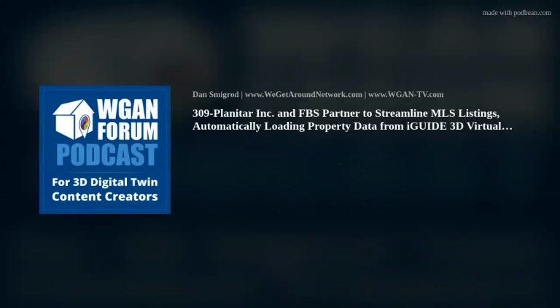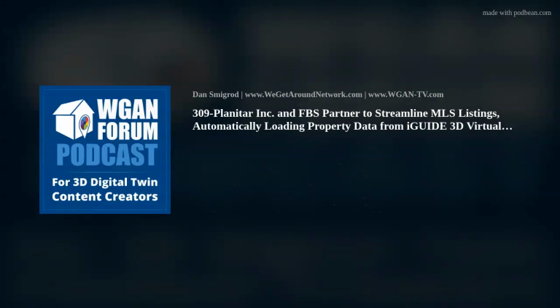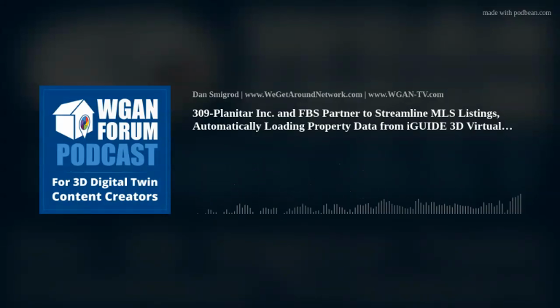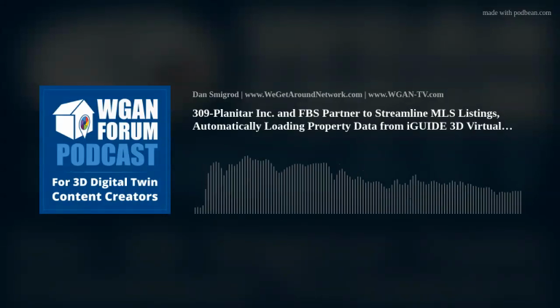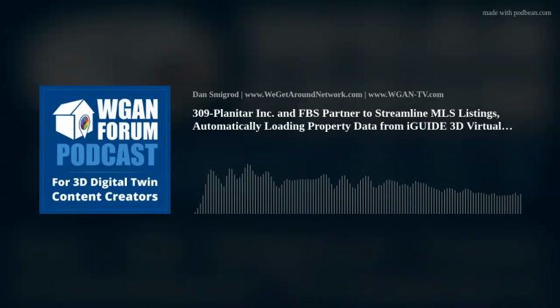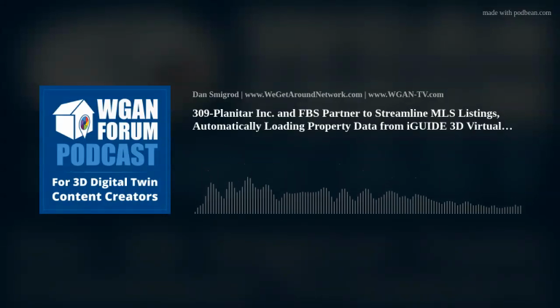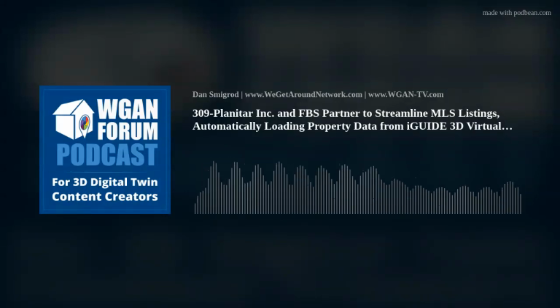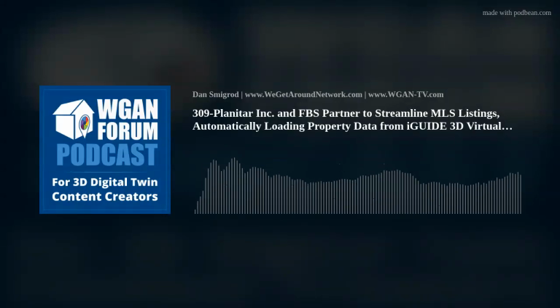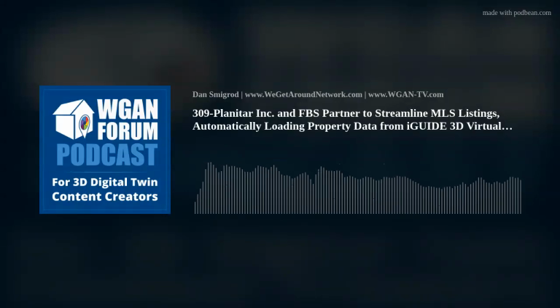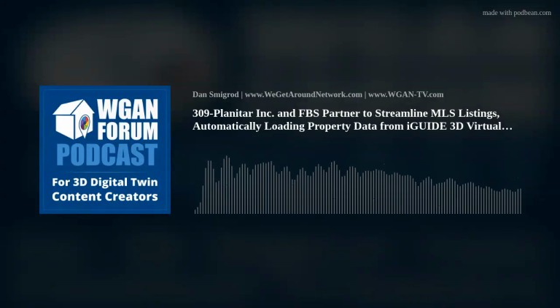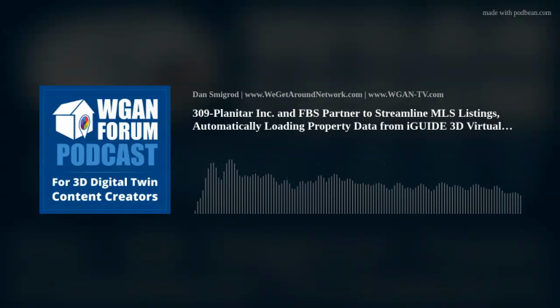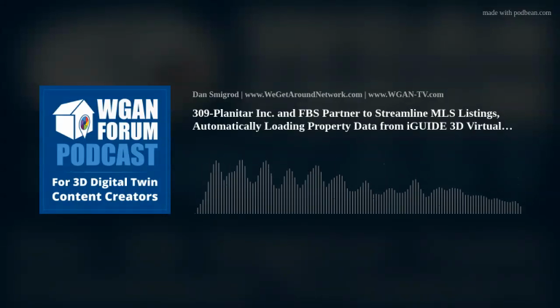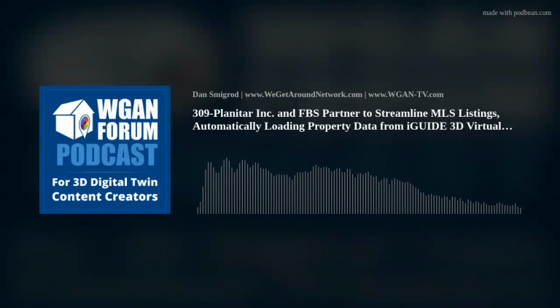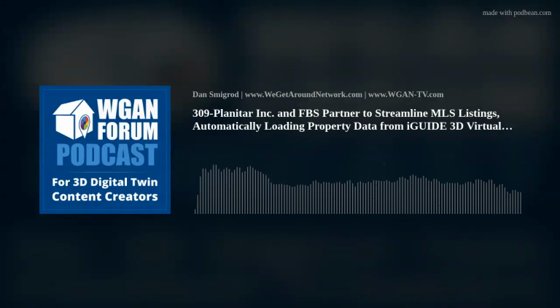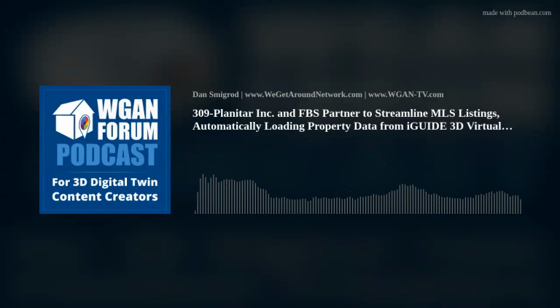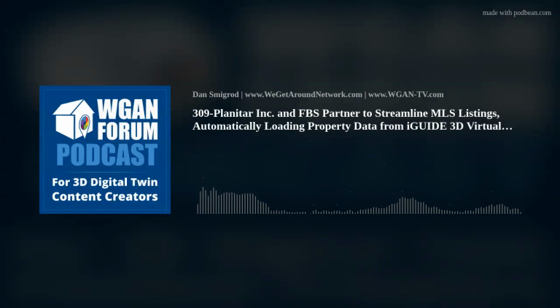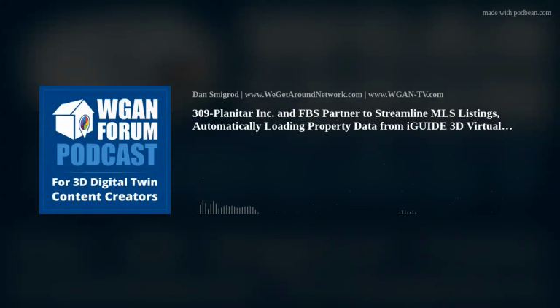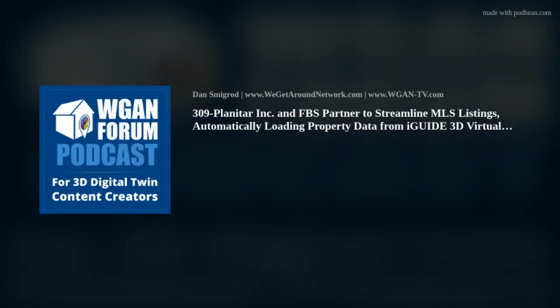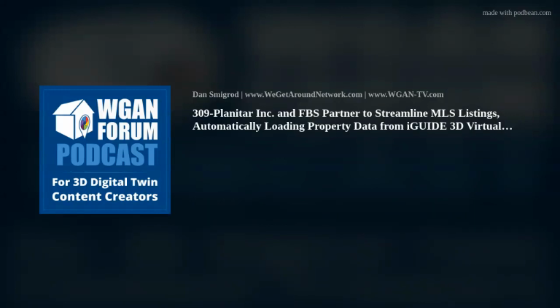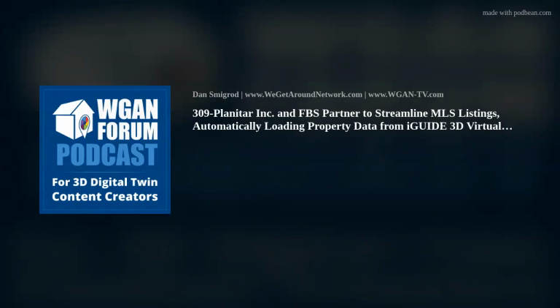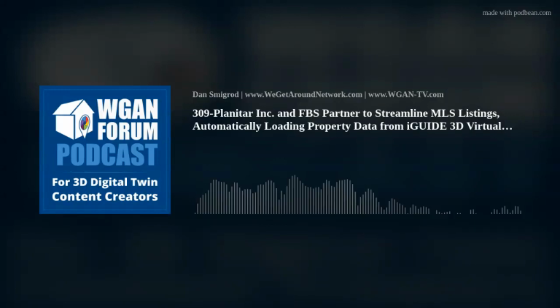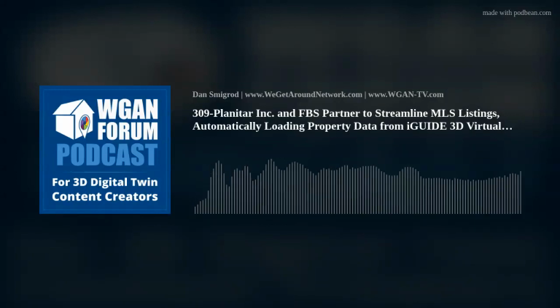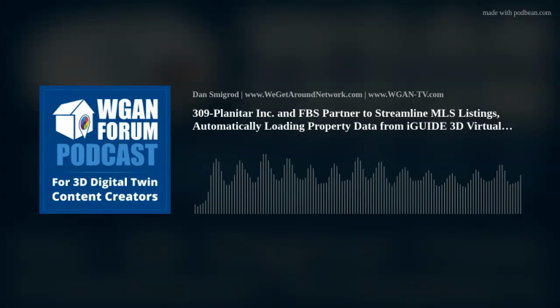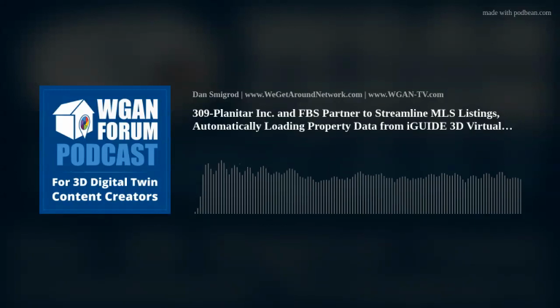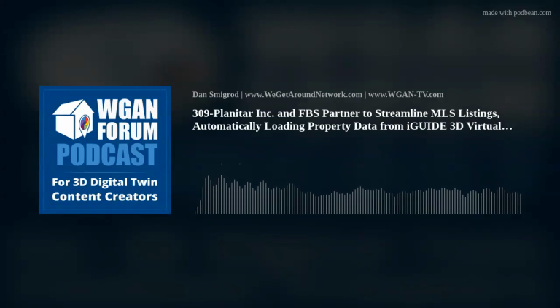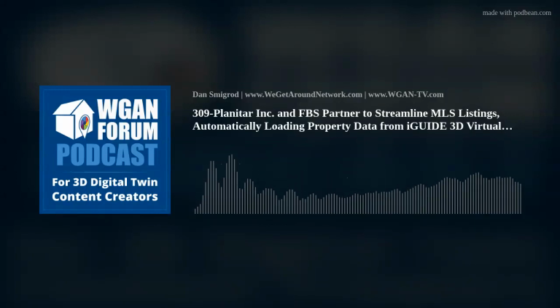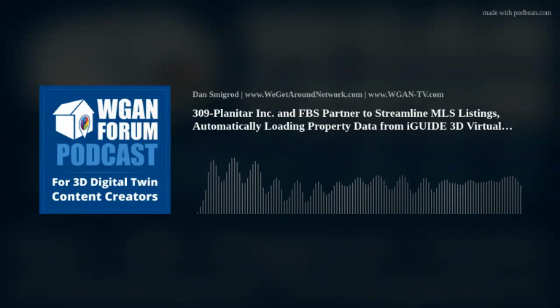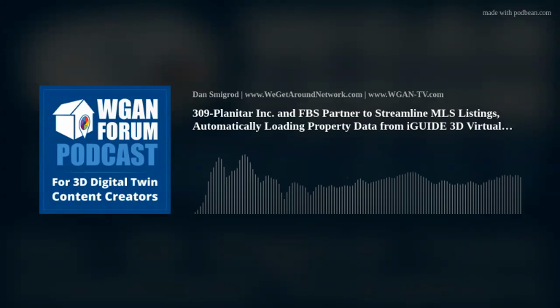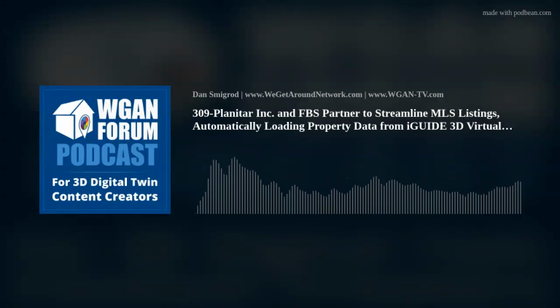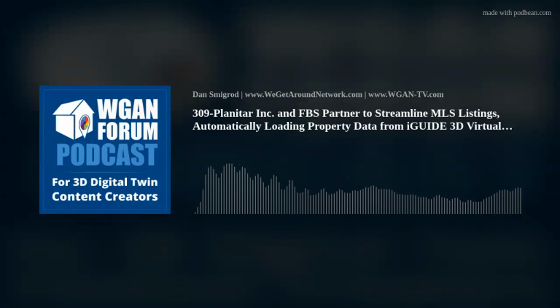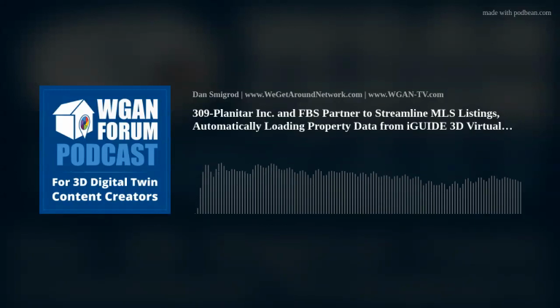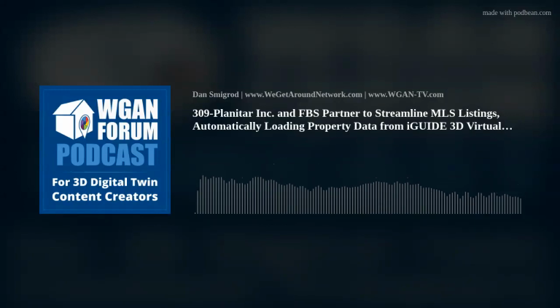Source: Planetar Inc., iGUIDE, via BusinessWire.